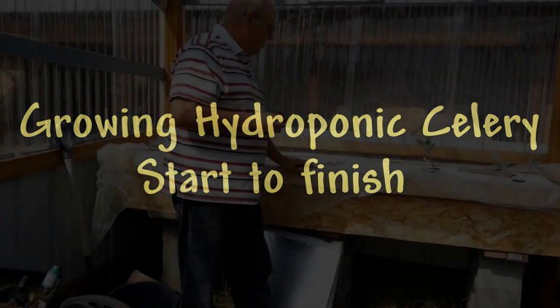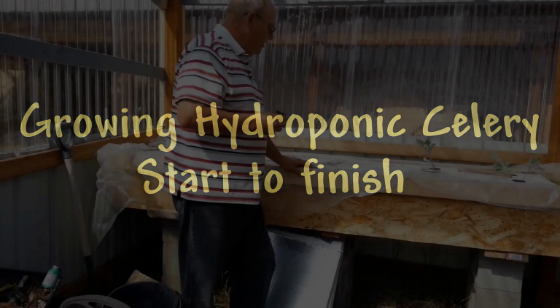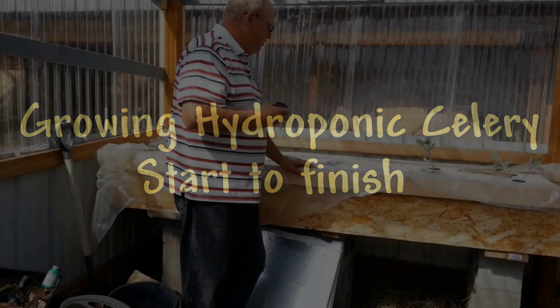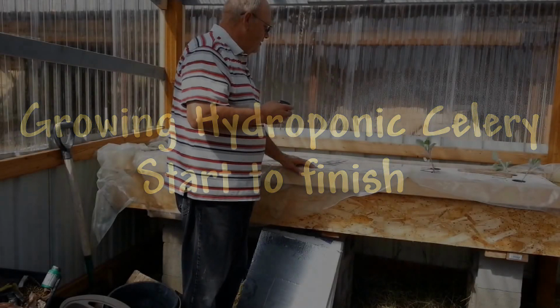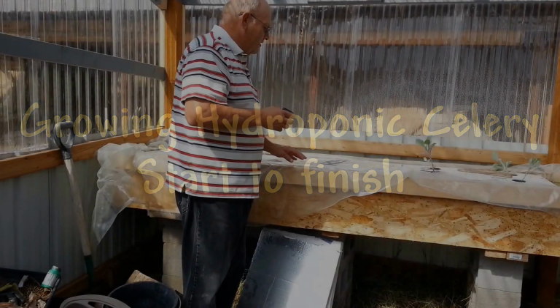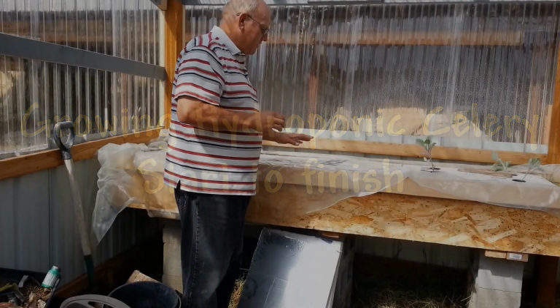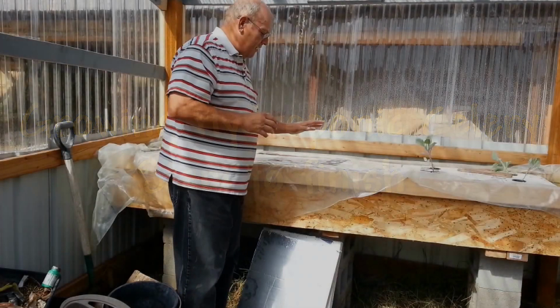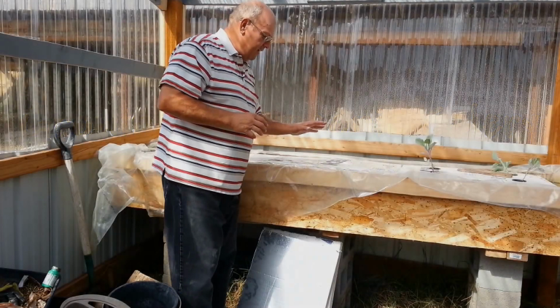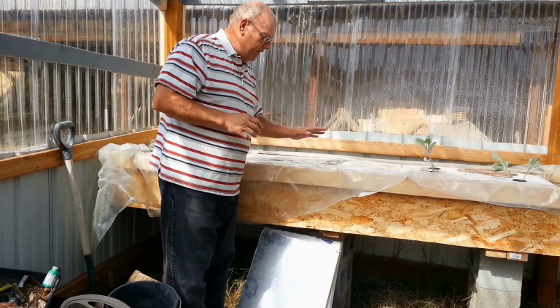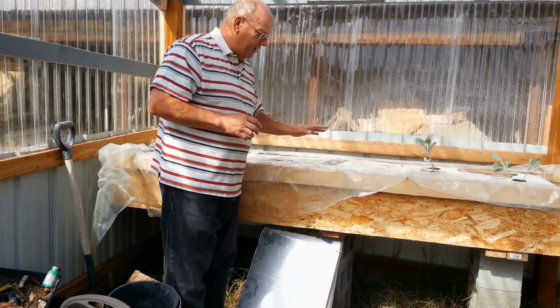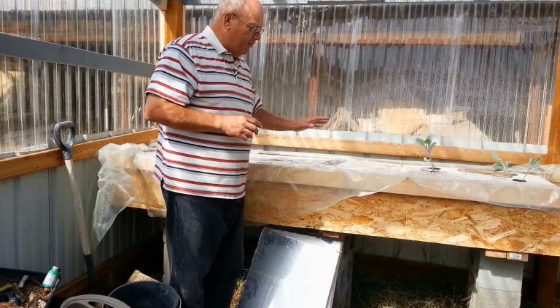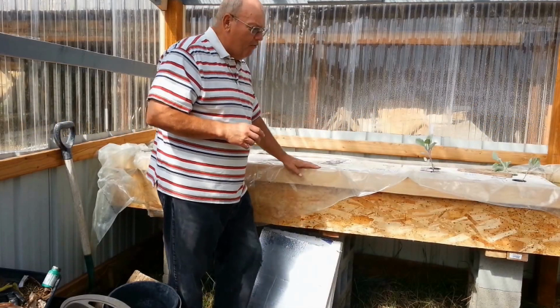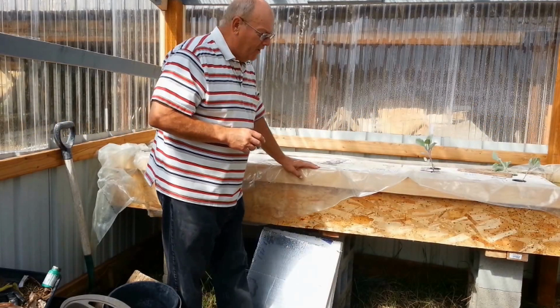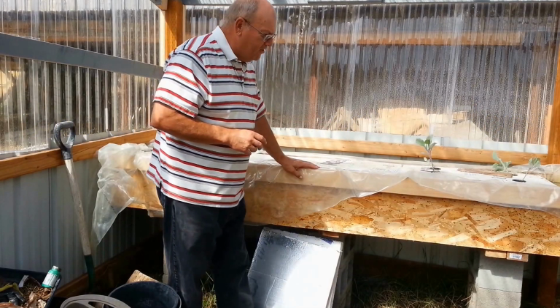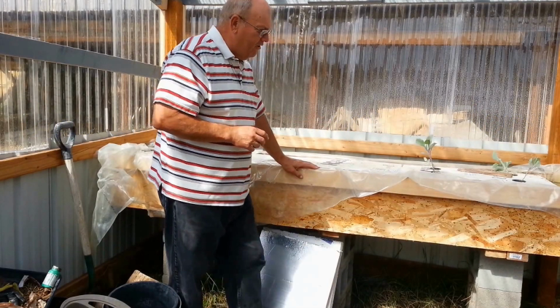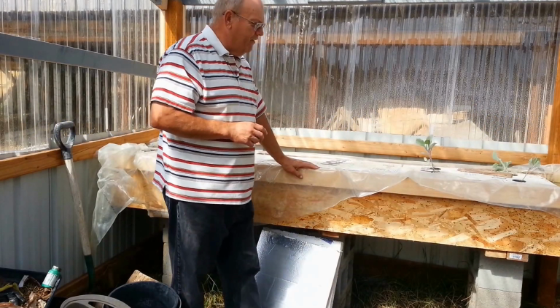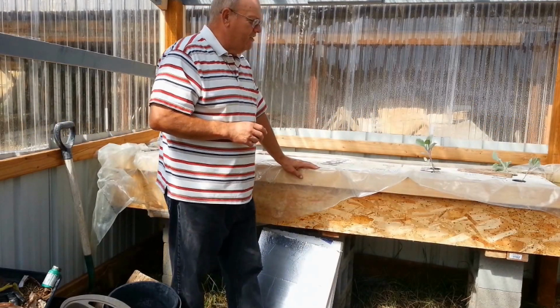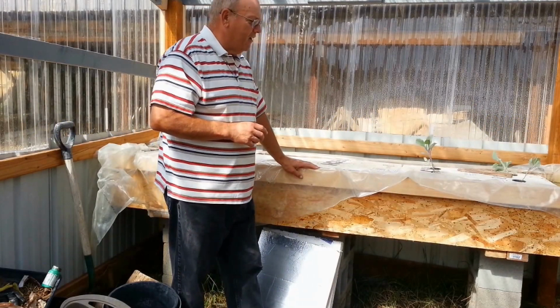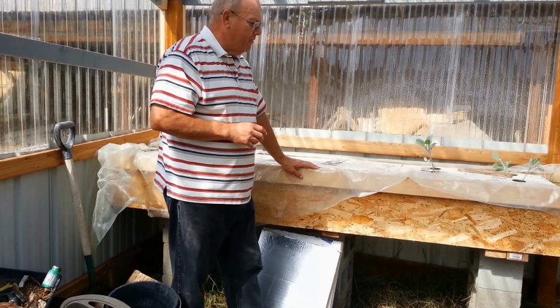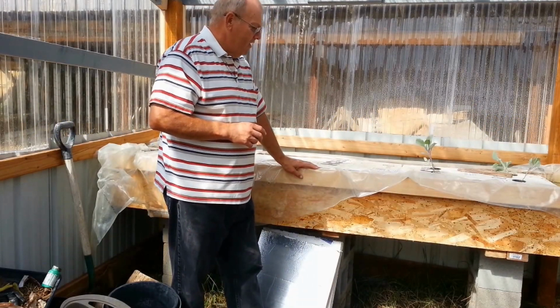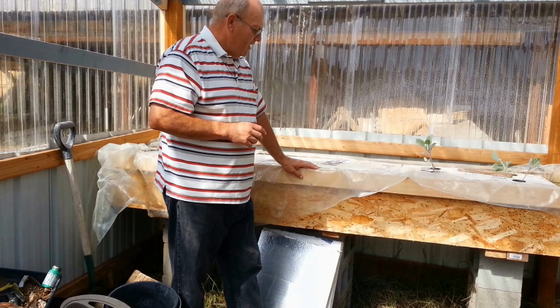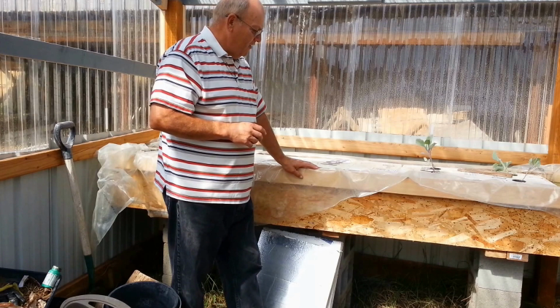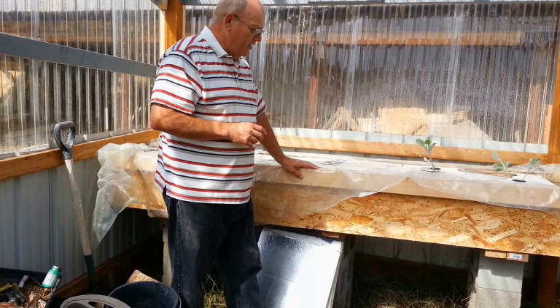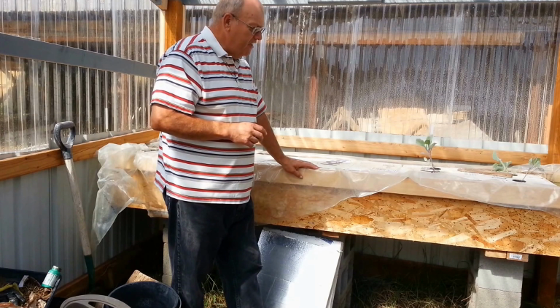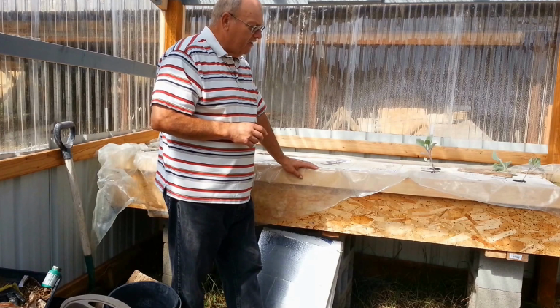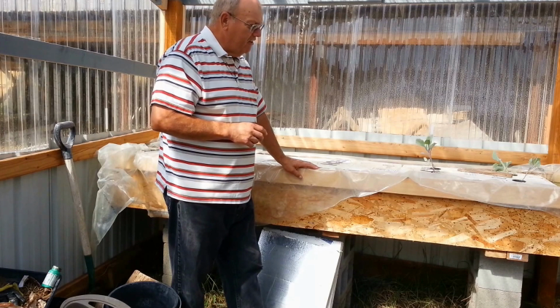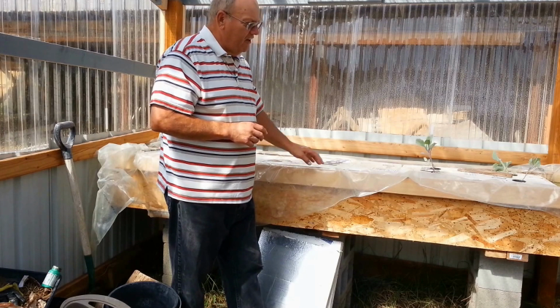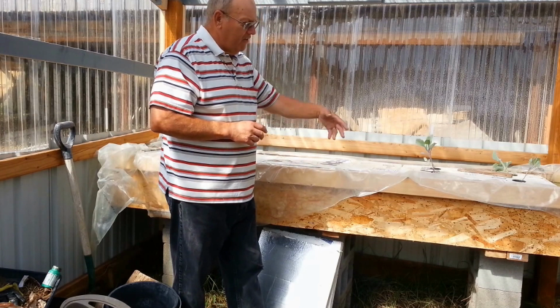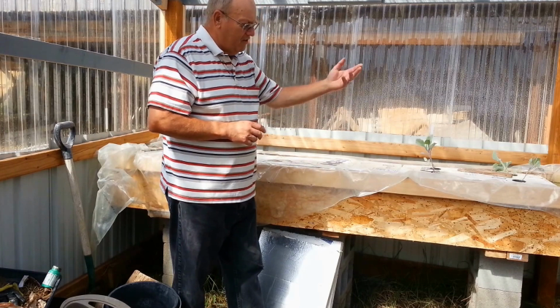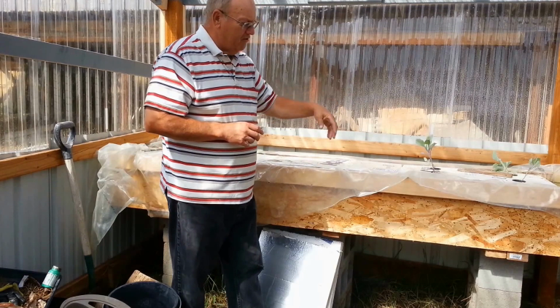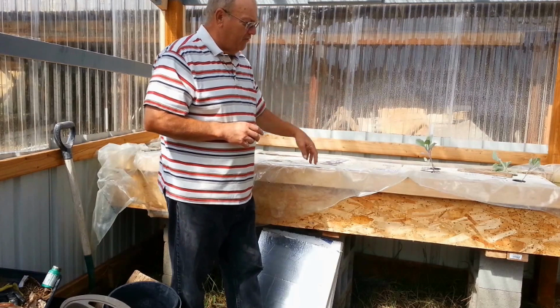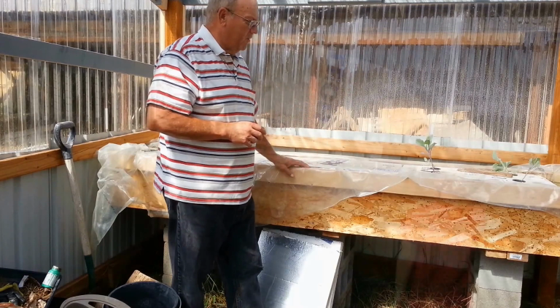Okay, so it looks like I got my grow beds all fixed up, and they're not leaking, and I've got two of them.